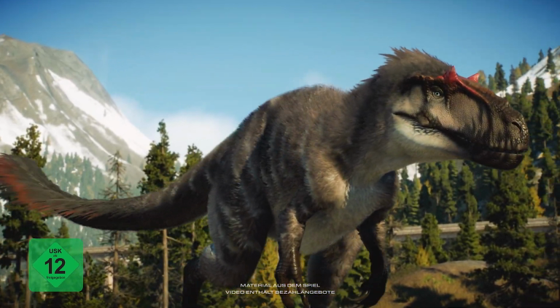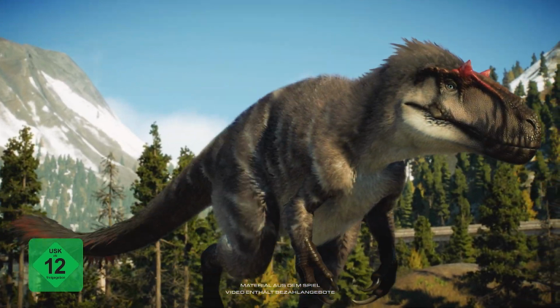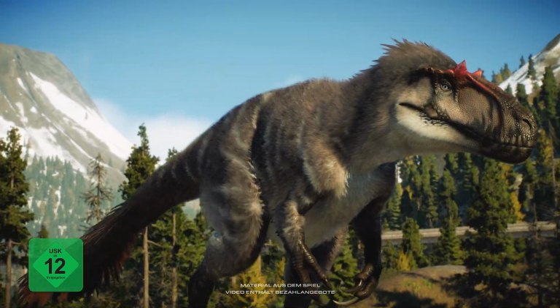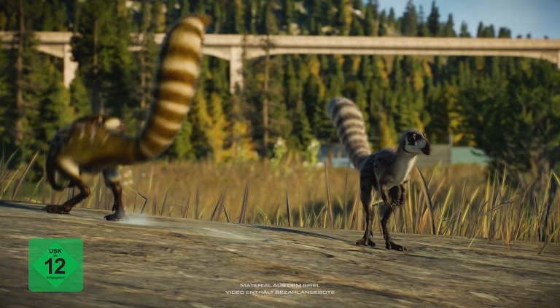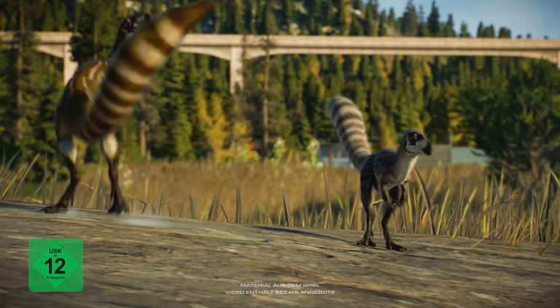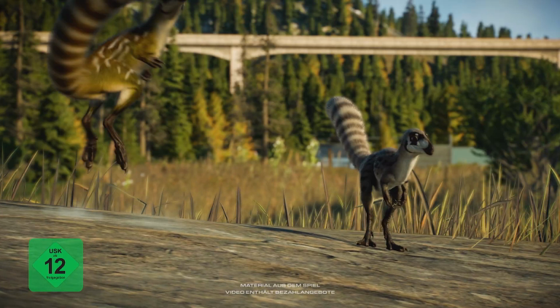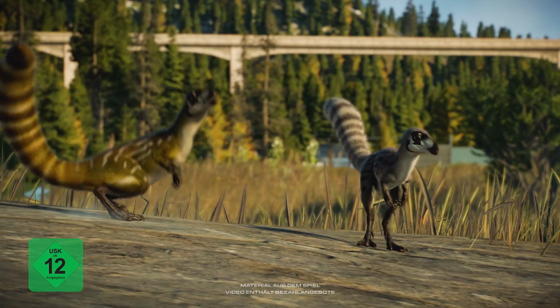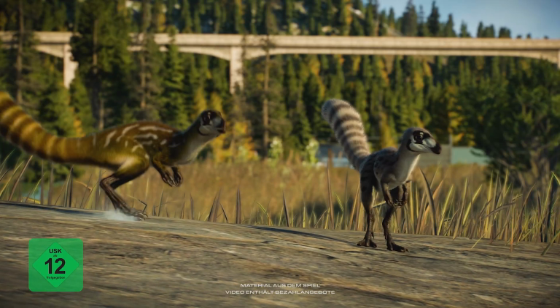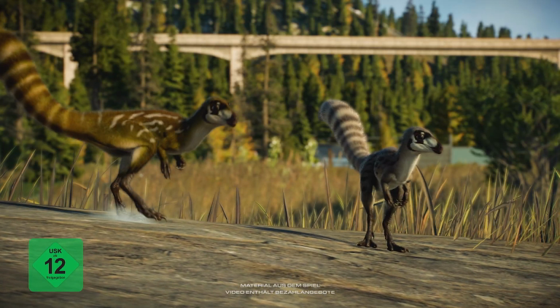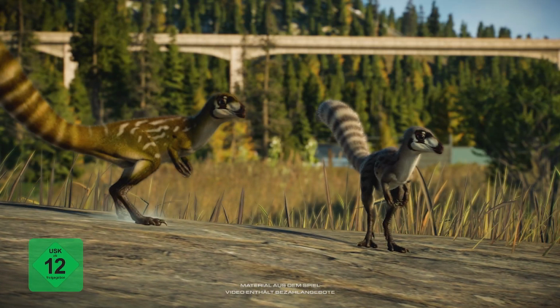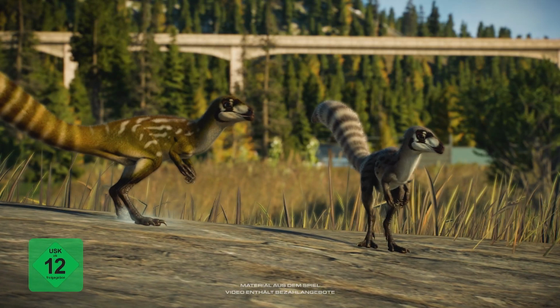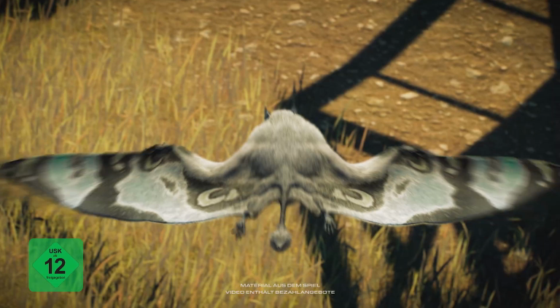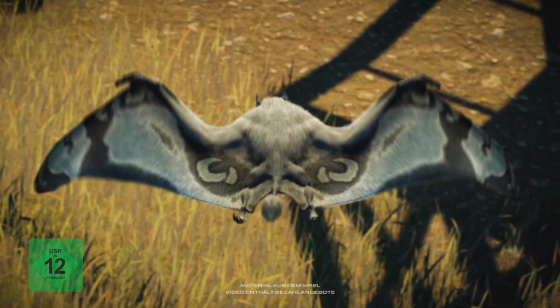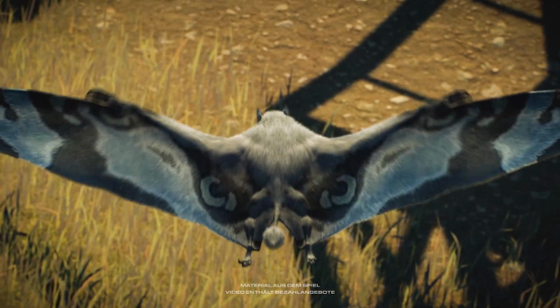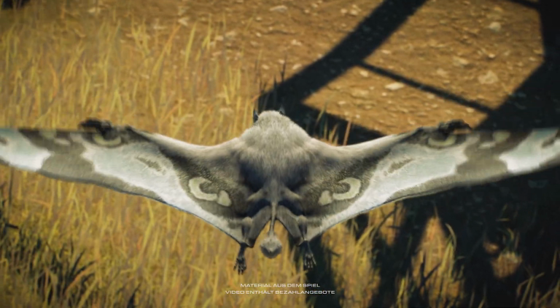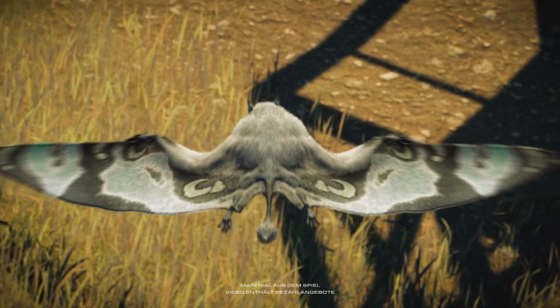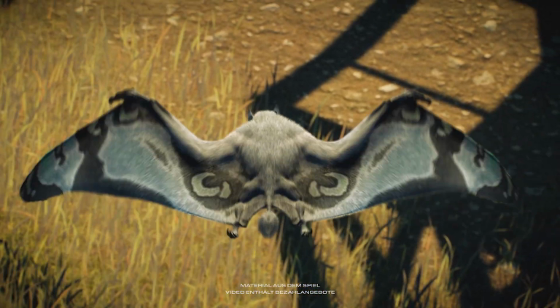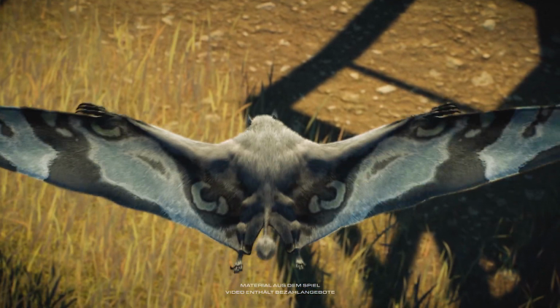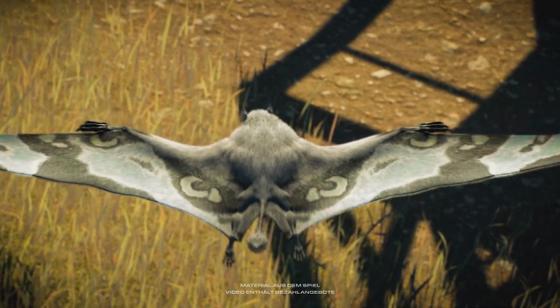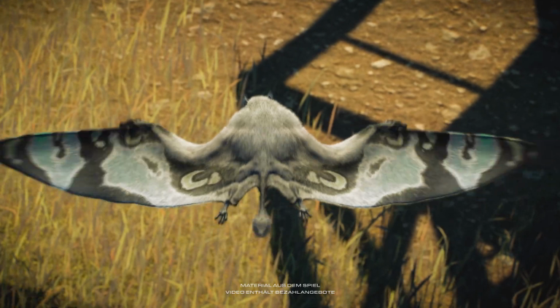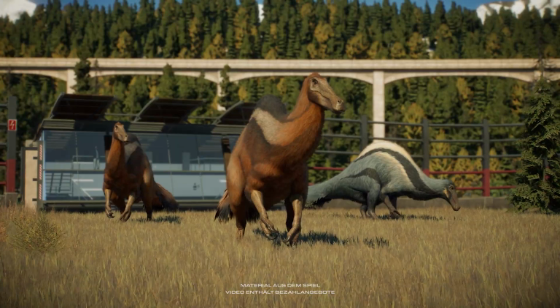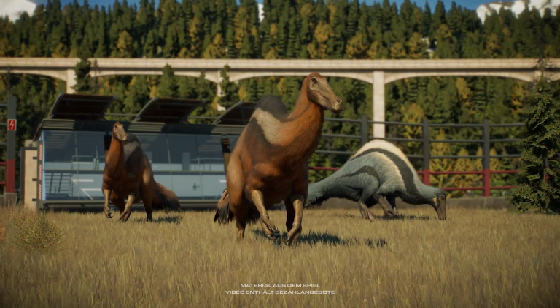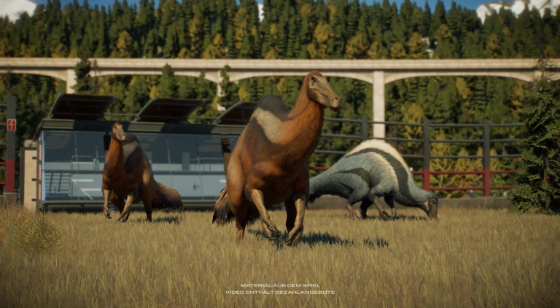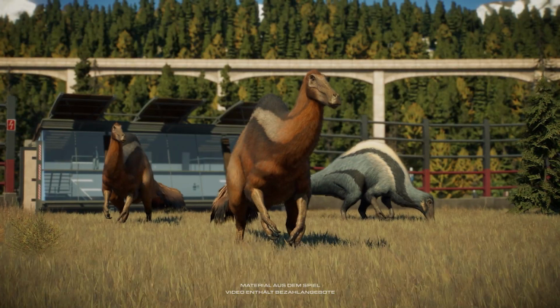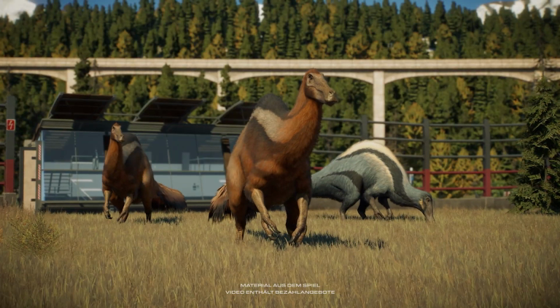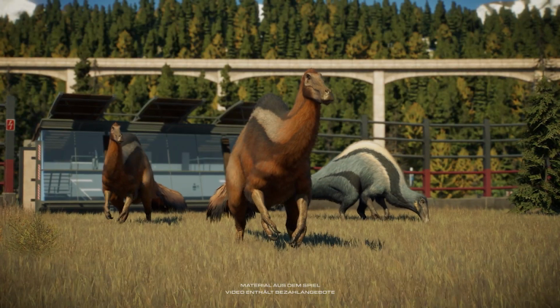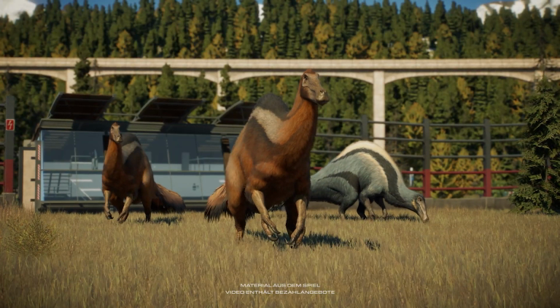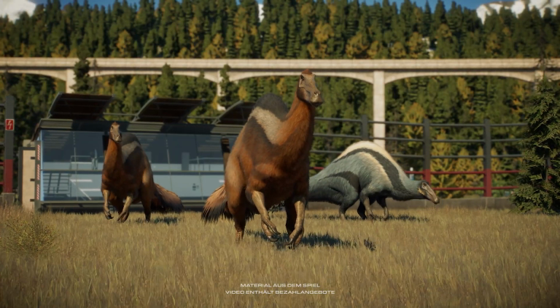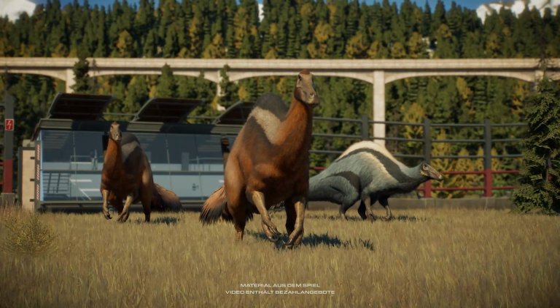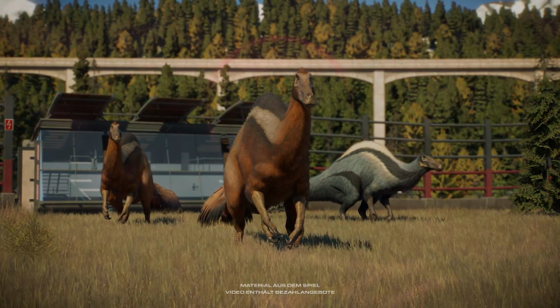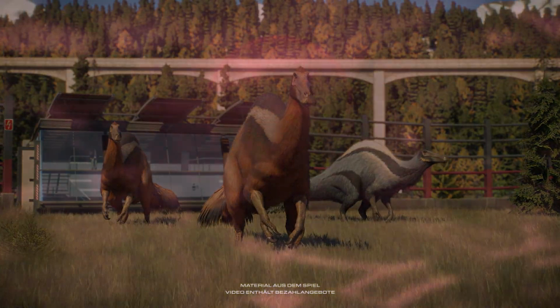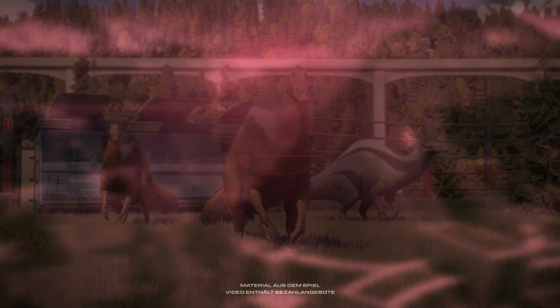Attention Park Managers! Prepare to welcome some new feathered species into your park!